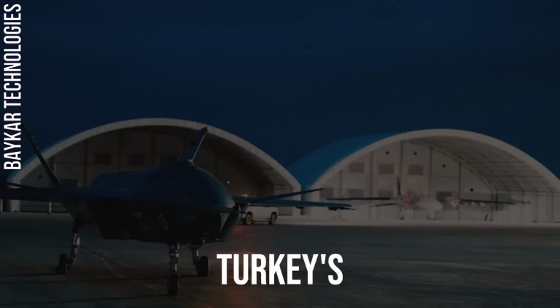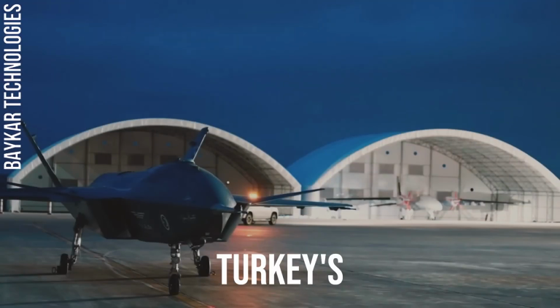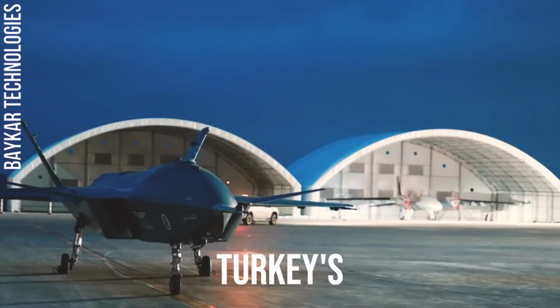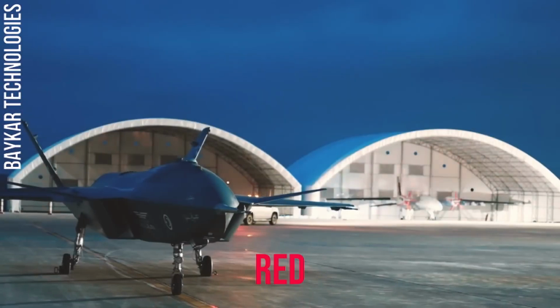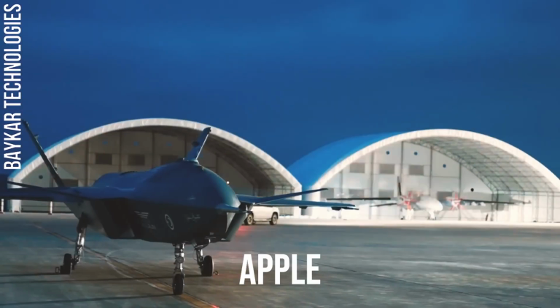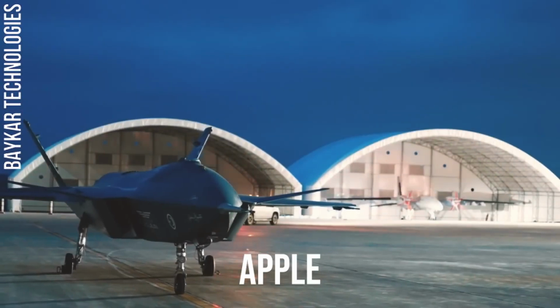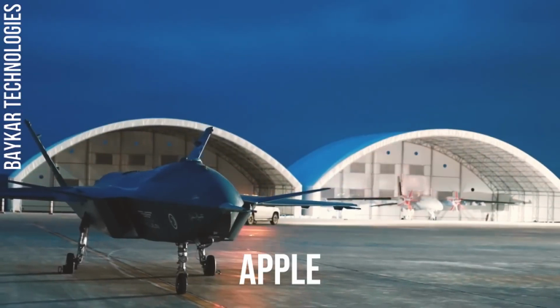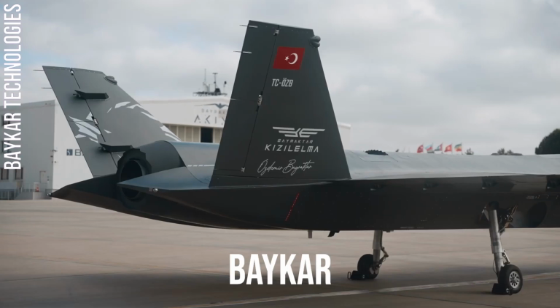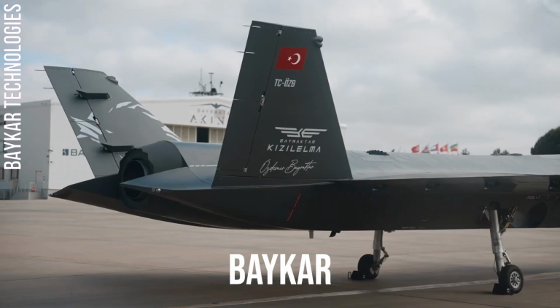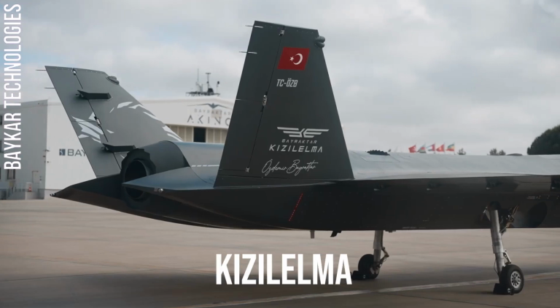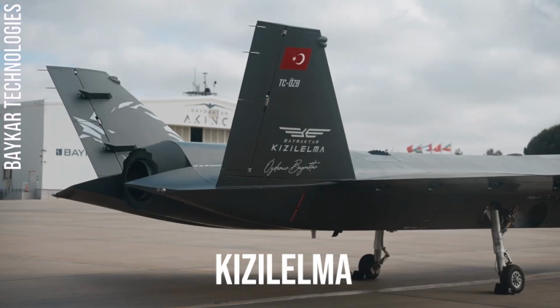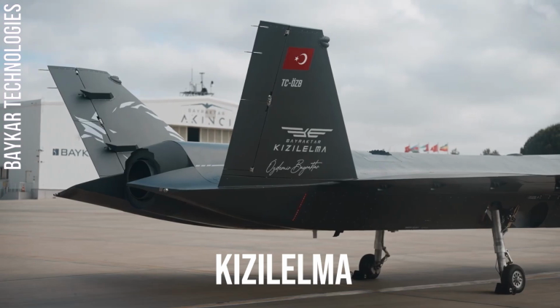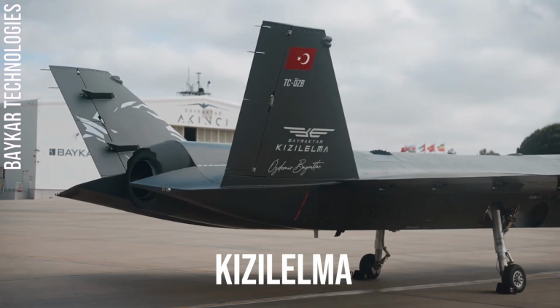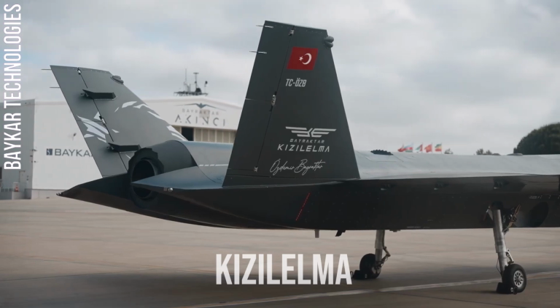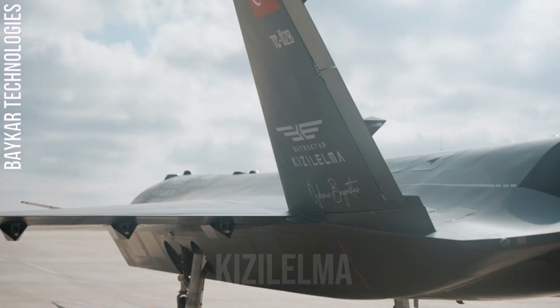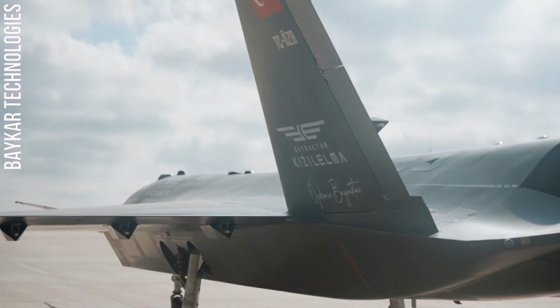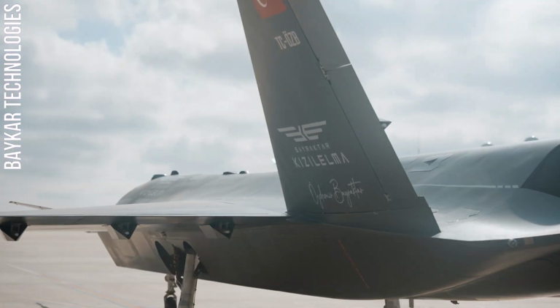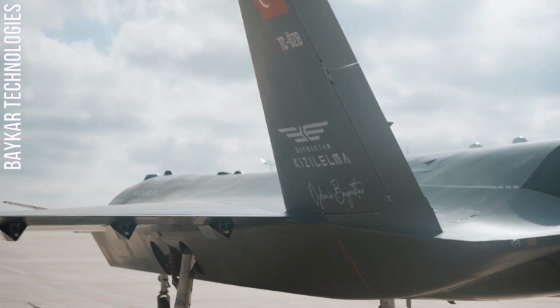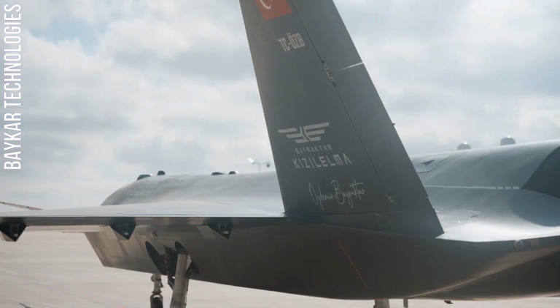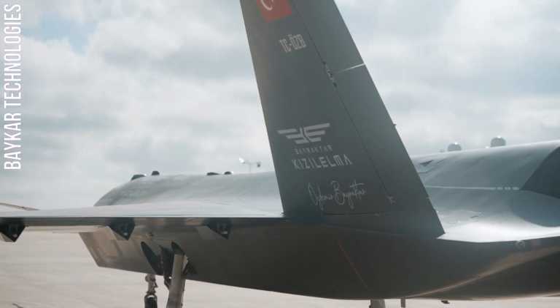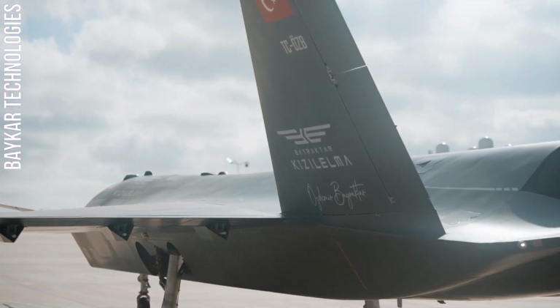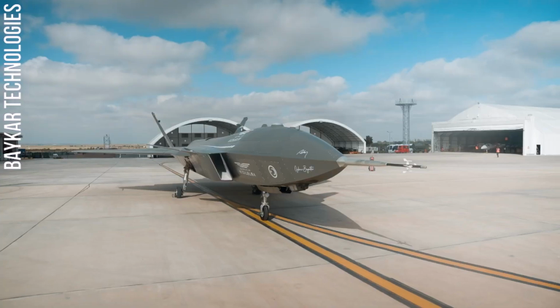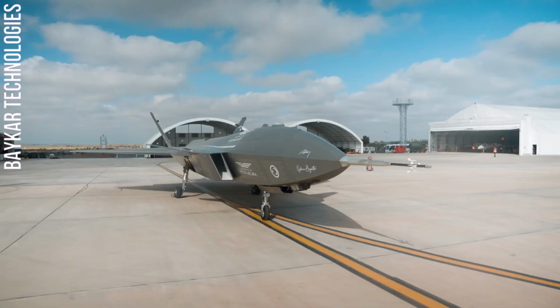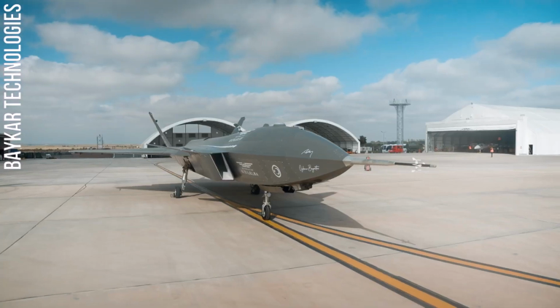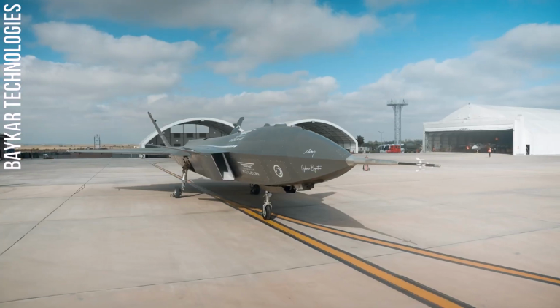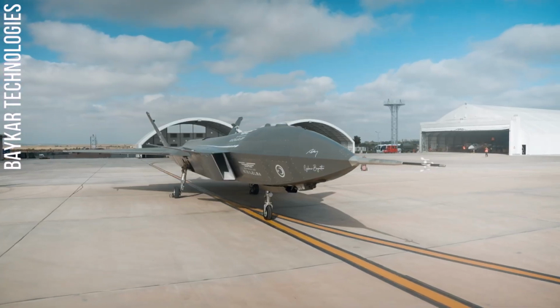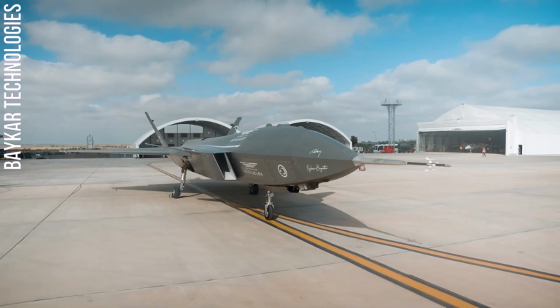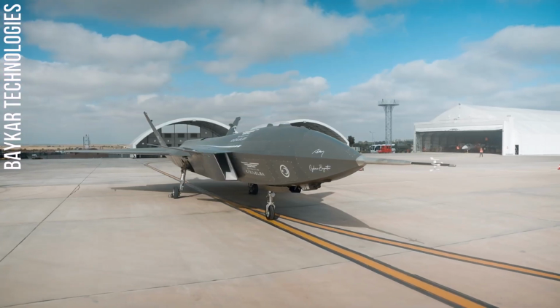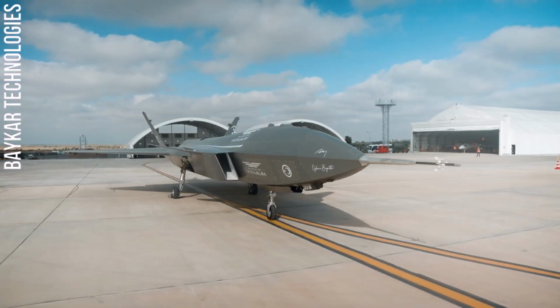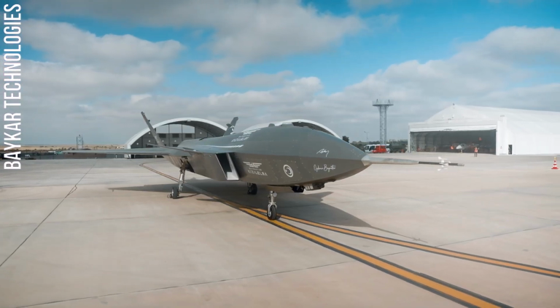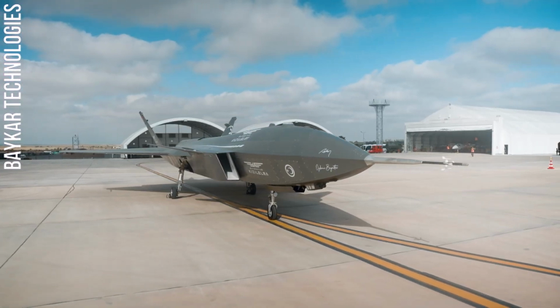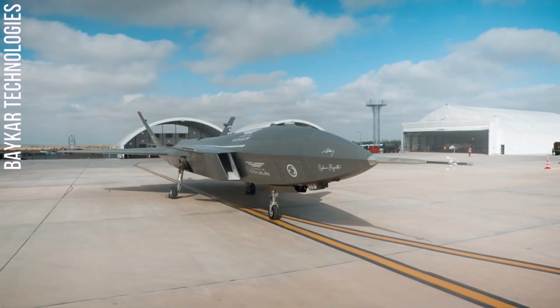Turkey's Red Apple, the Baraktır Kizilalma. Today at Aerotech we are going to take a peek at this Turkish marvel.